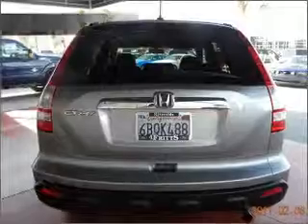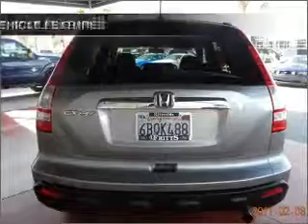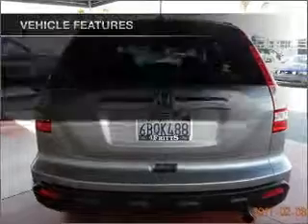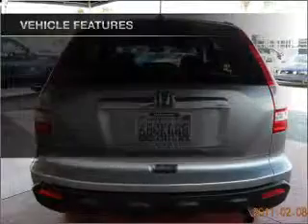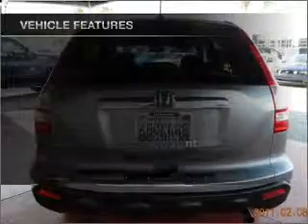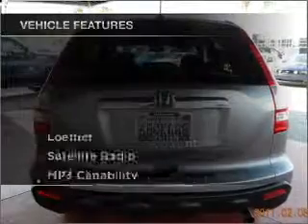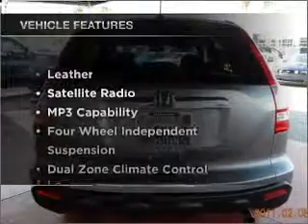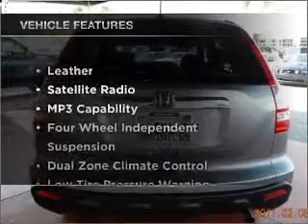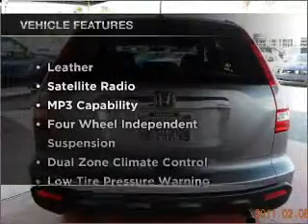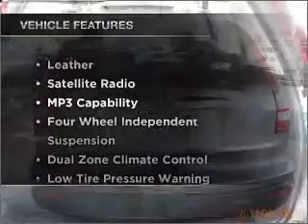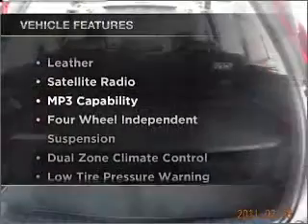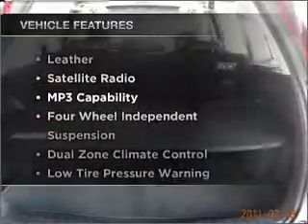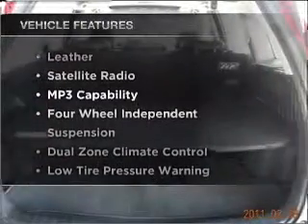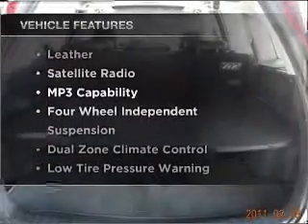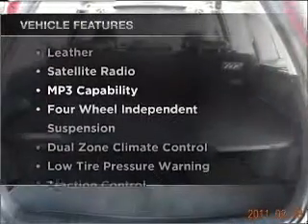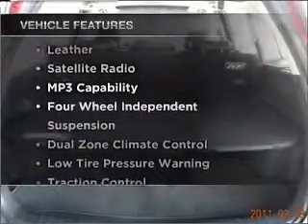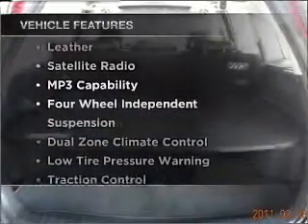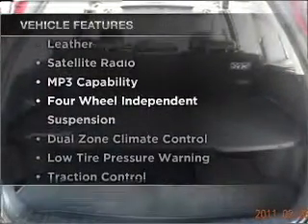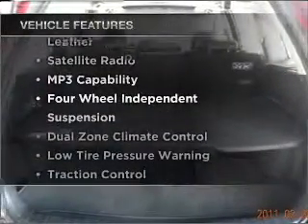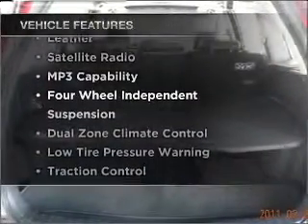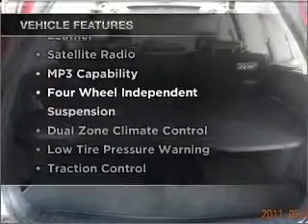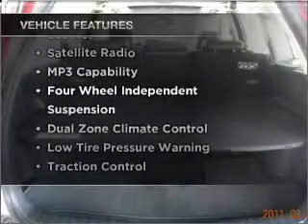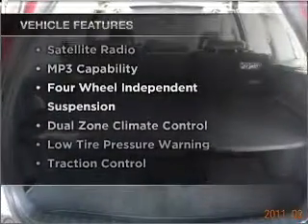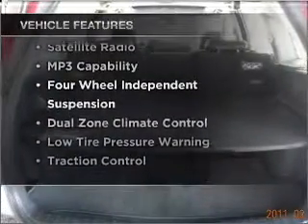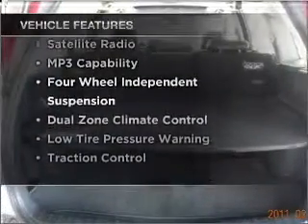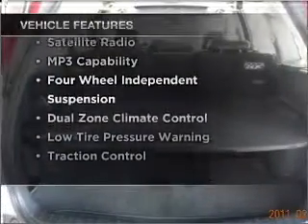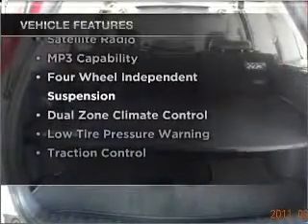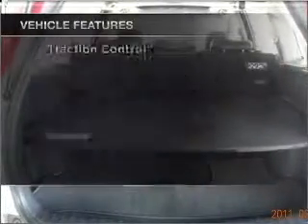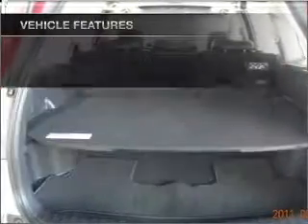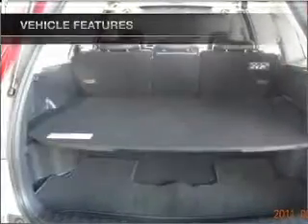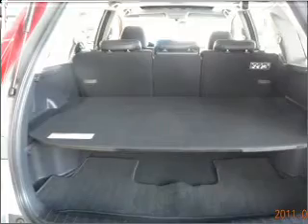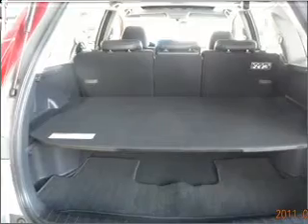Plus enjoy these notable features that are included in this vehicle. Call today to schedule a test drive.